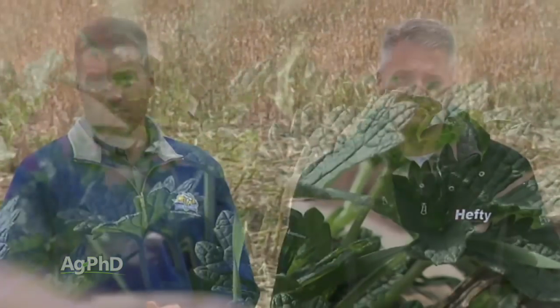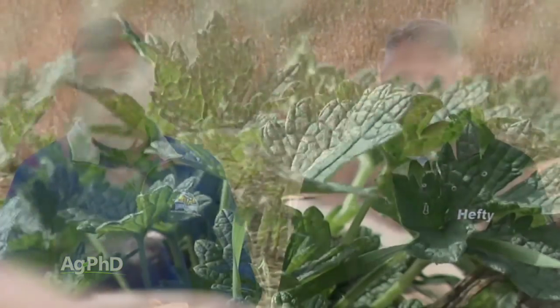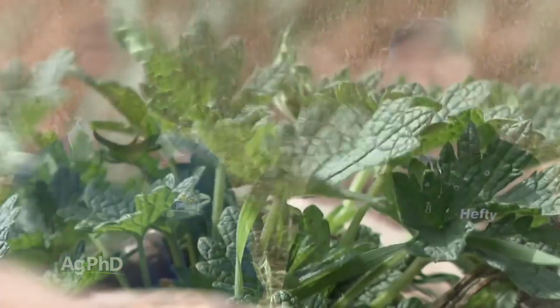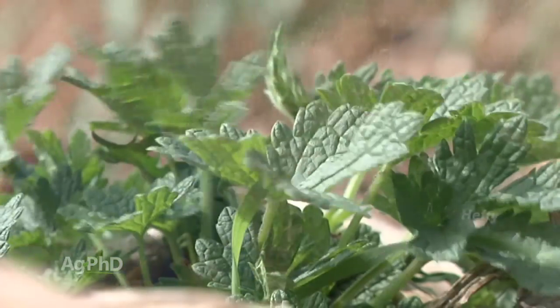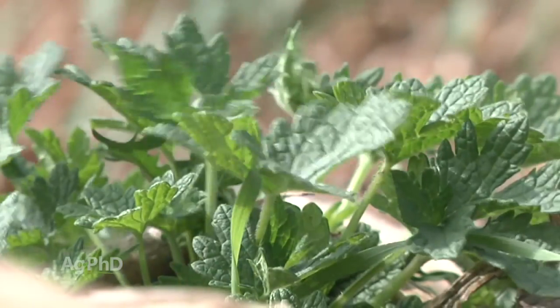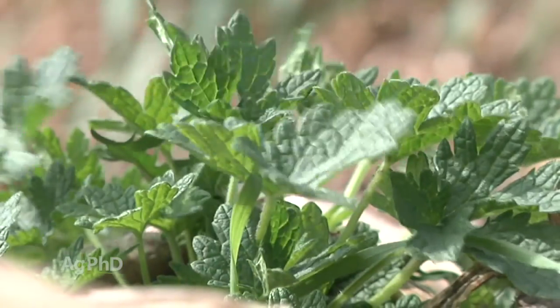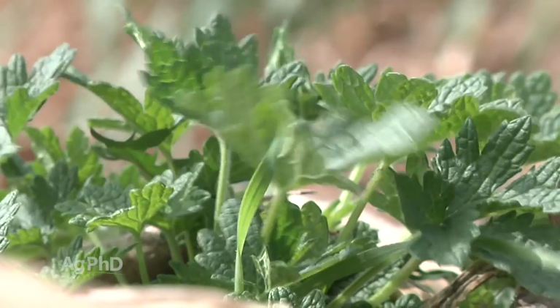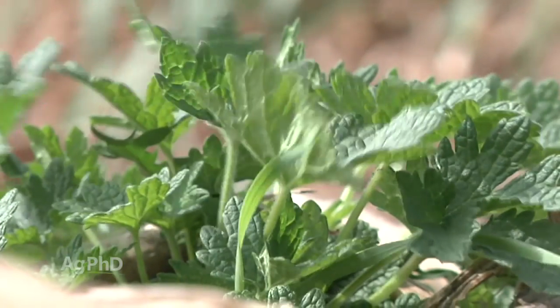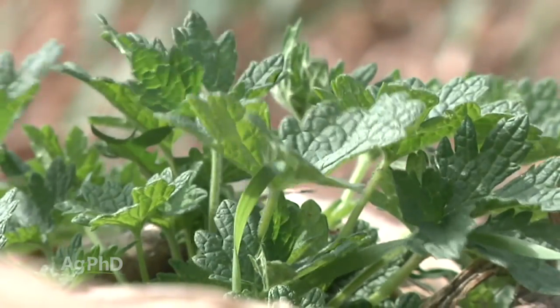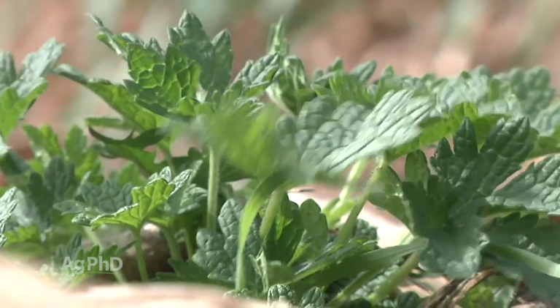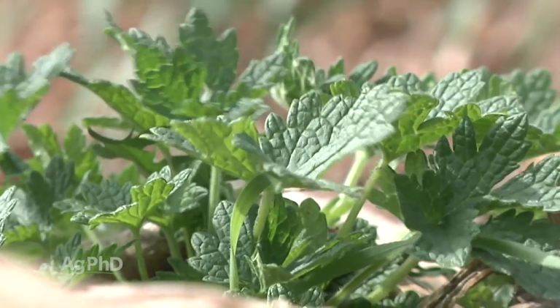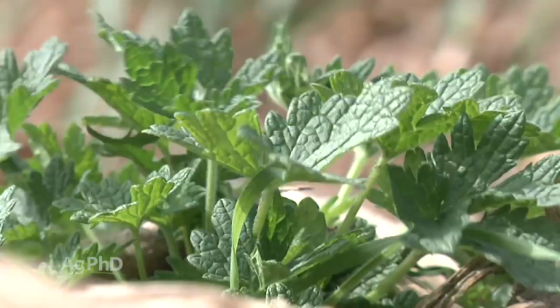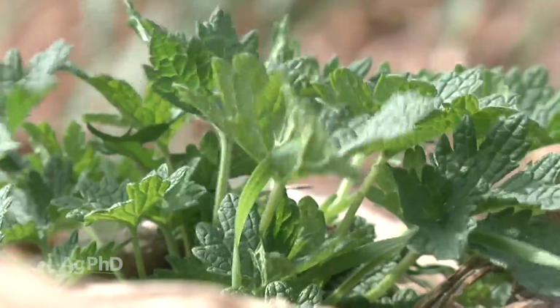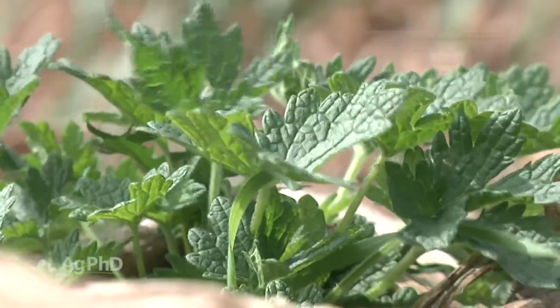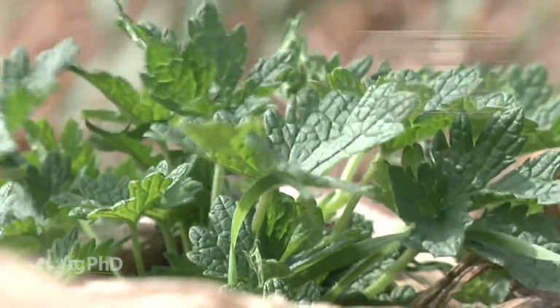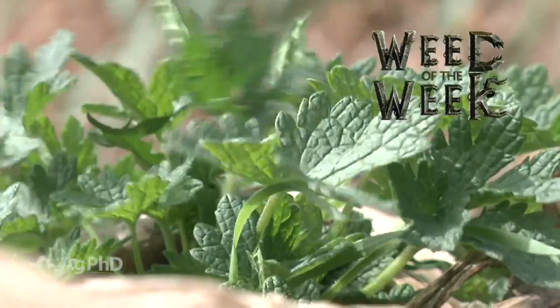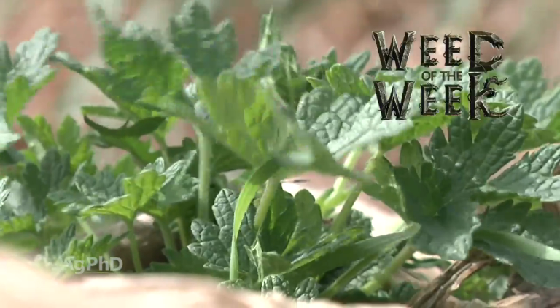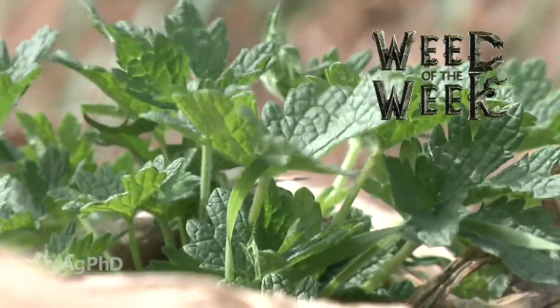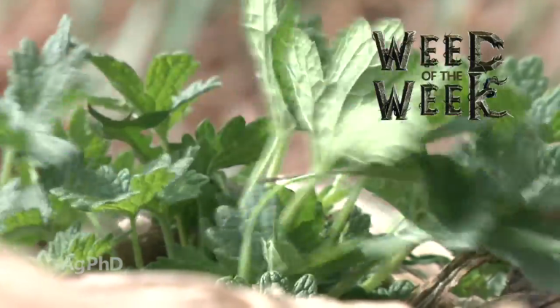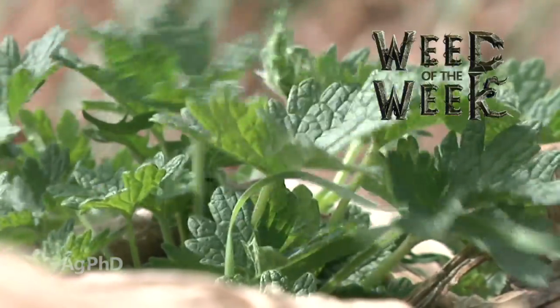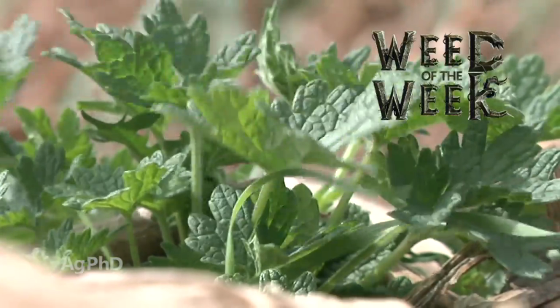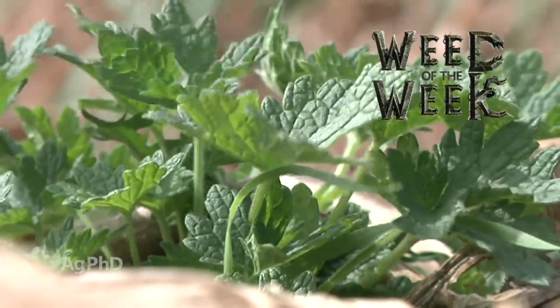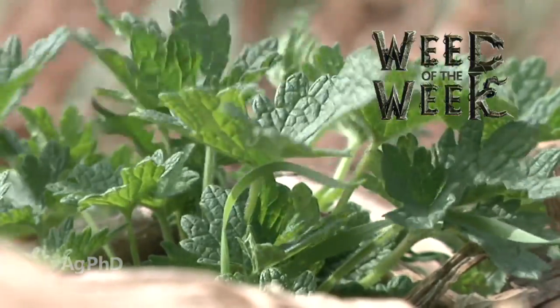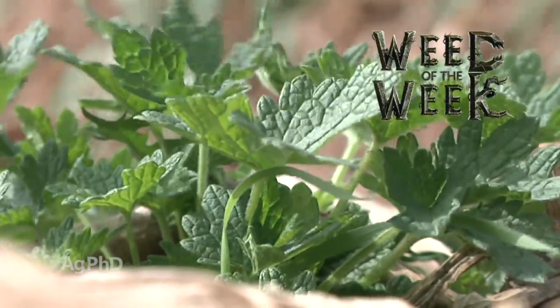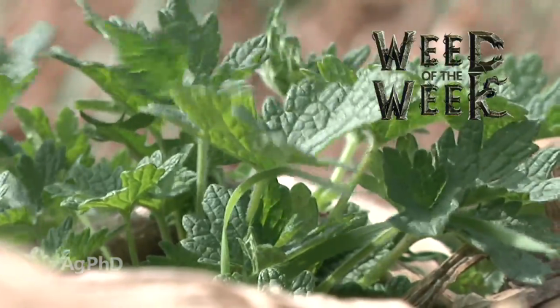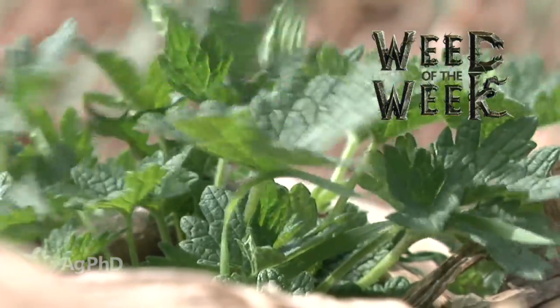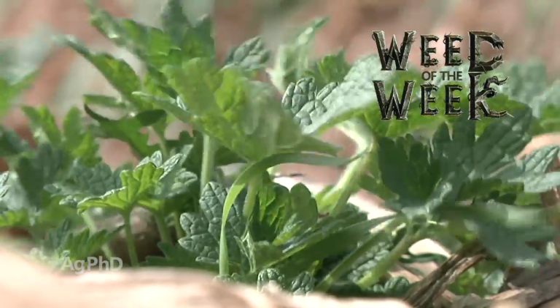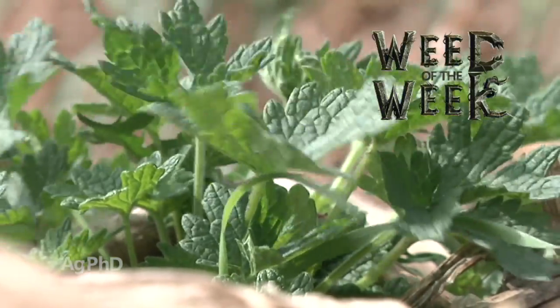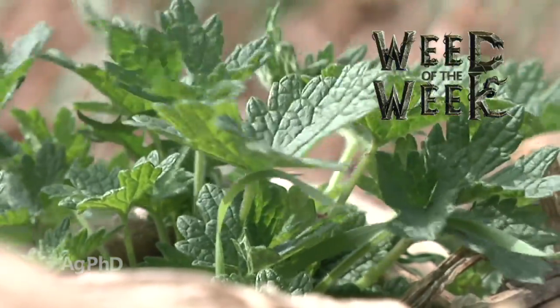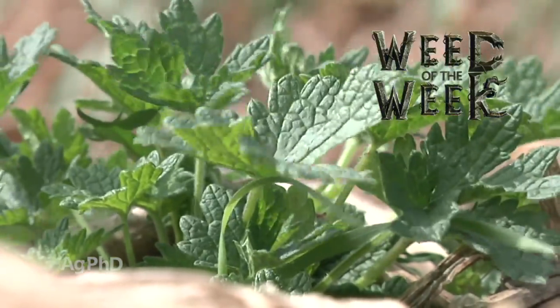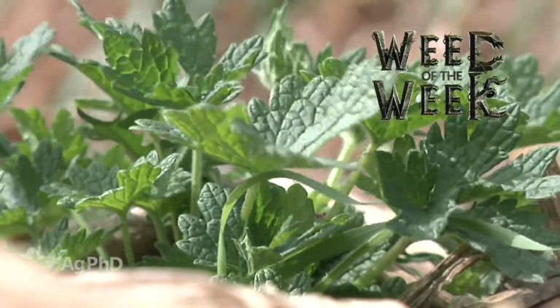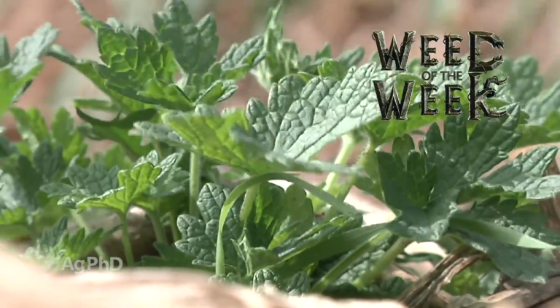One thing we can always do to help you out is show you how to stop tough weeds. Can you identify our Weed of the Week?